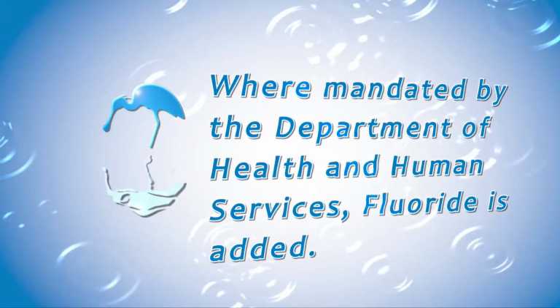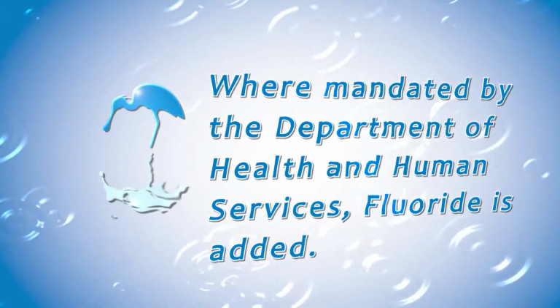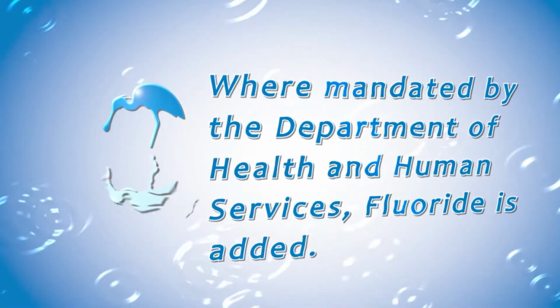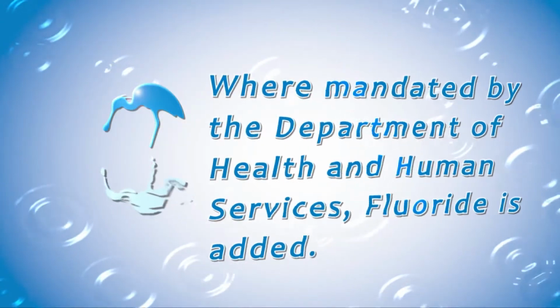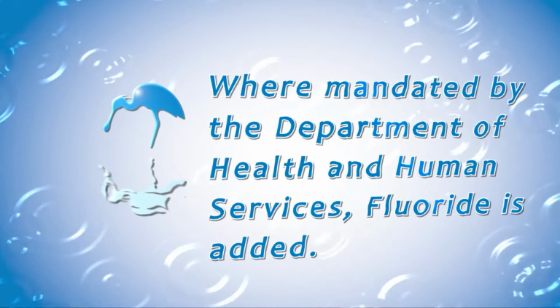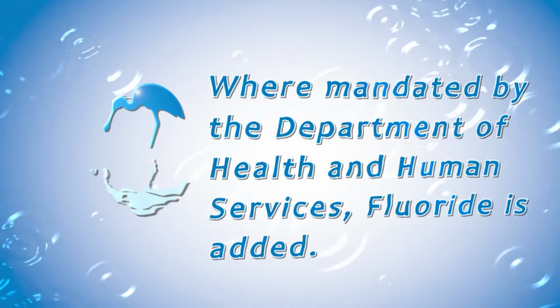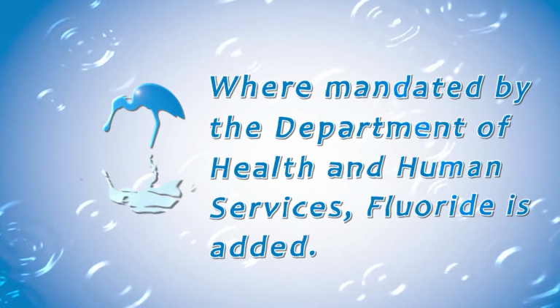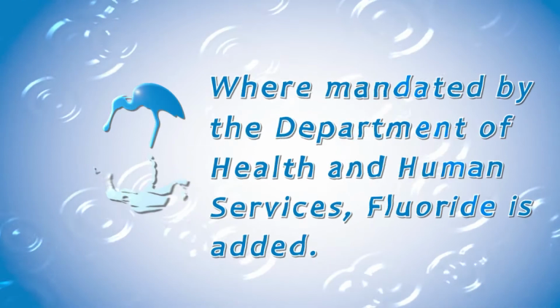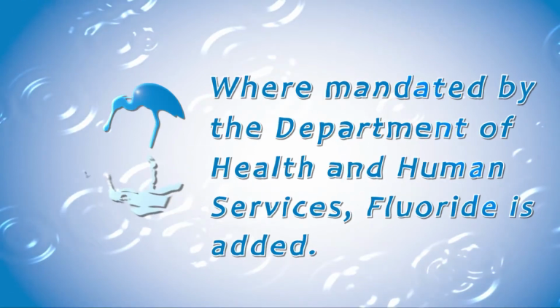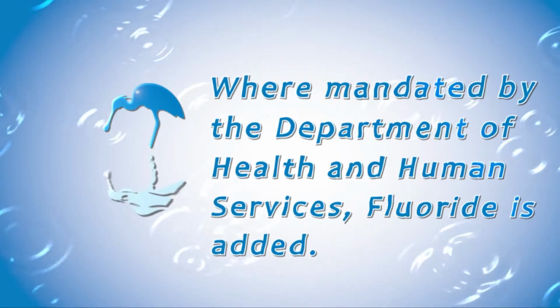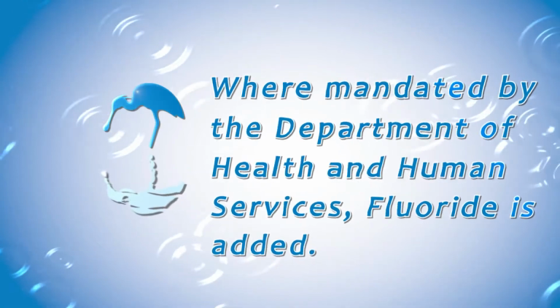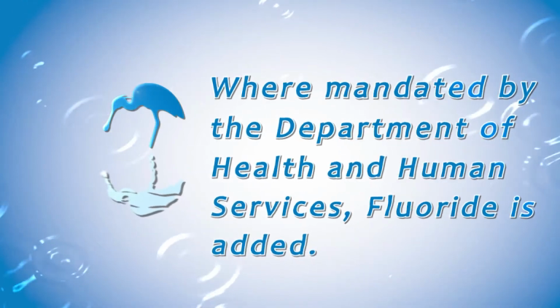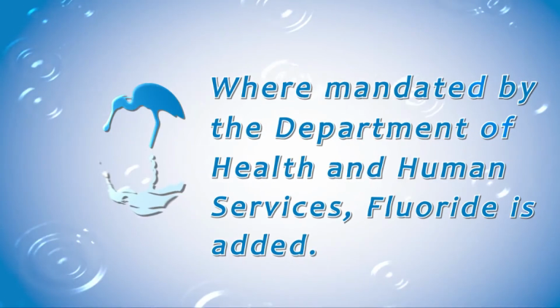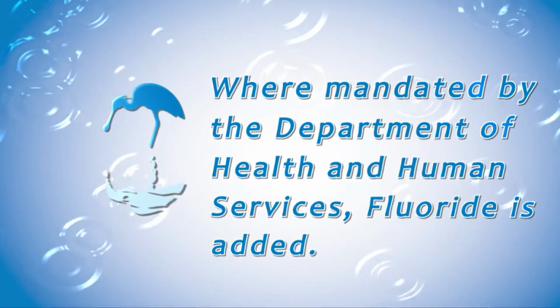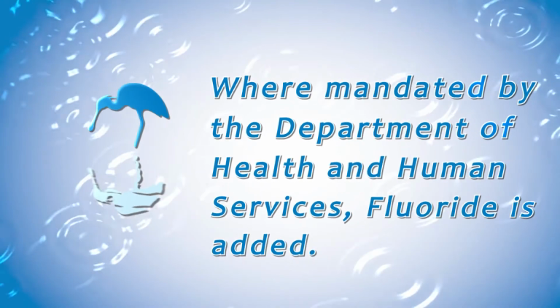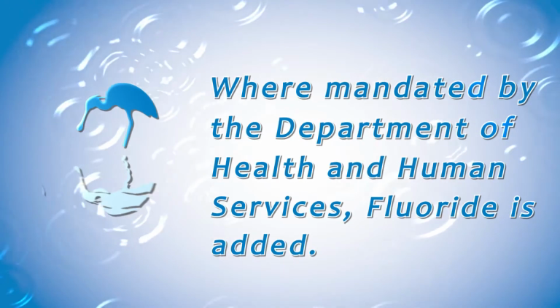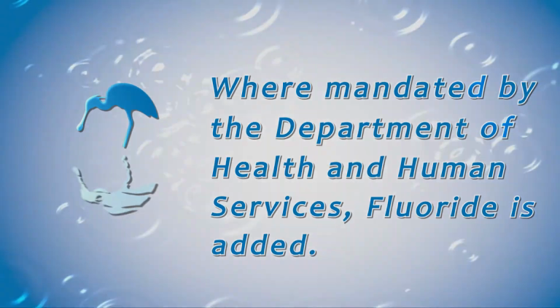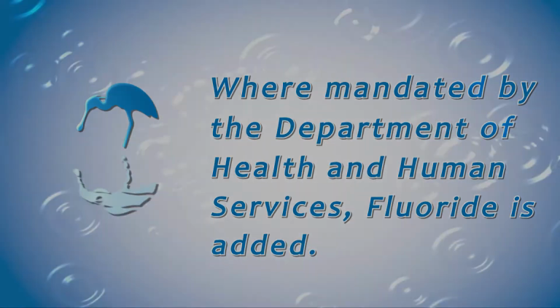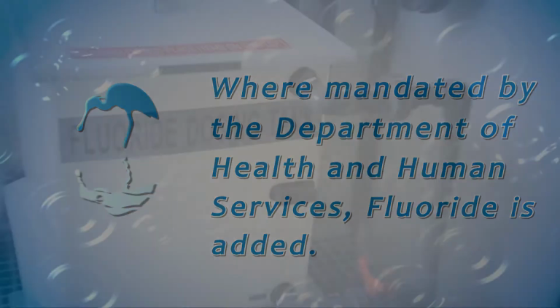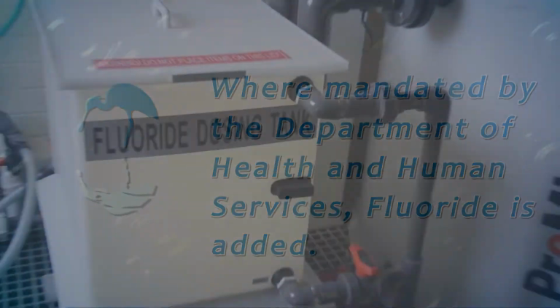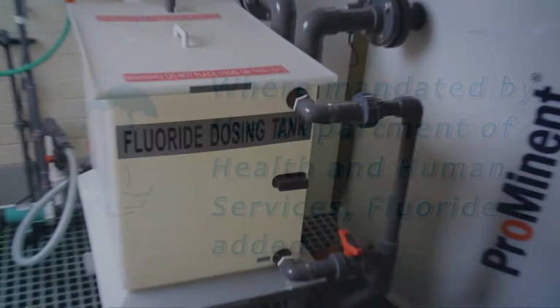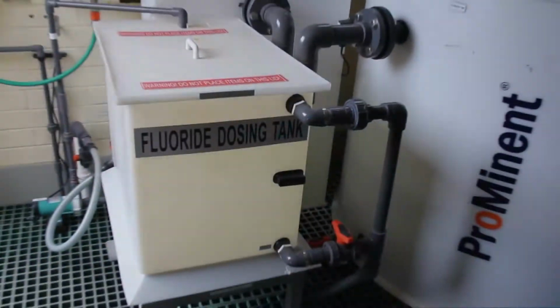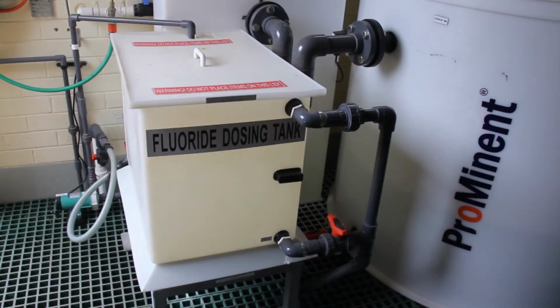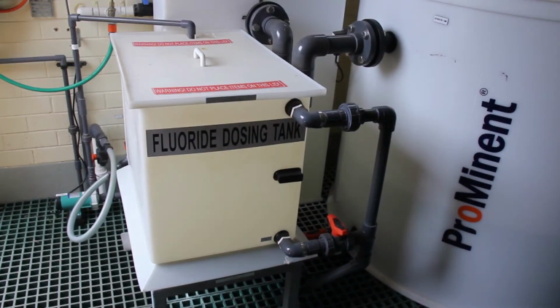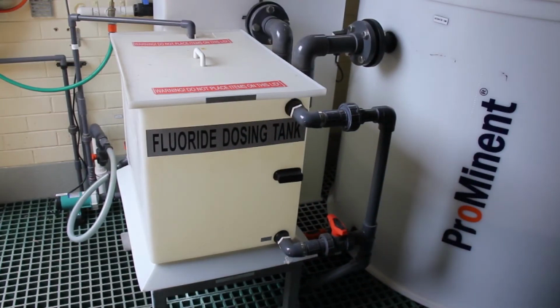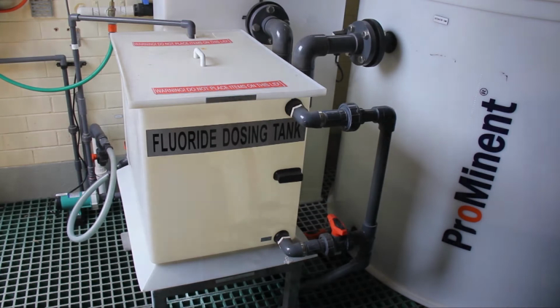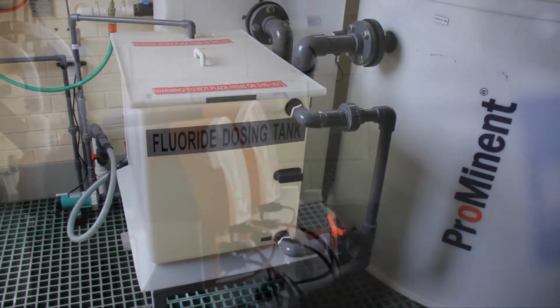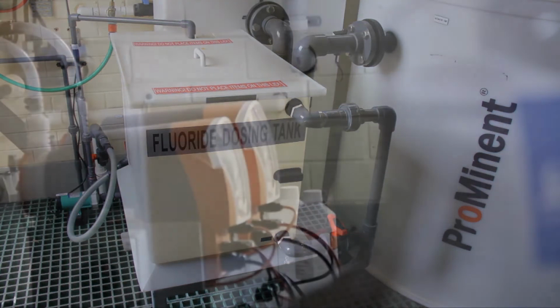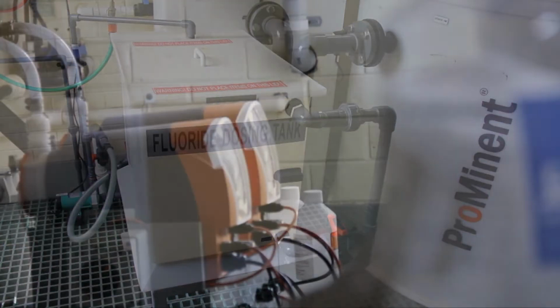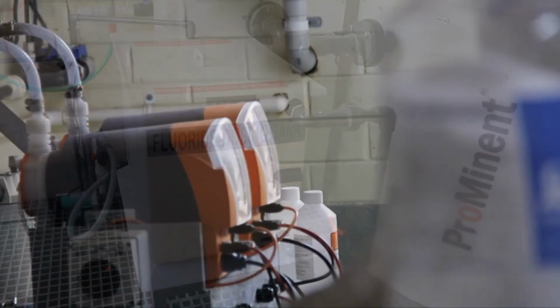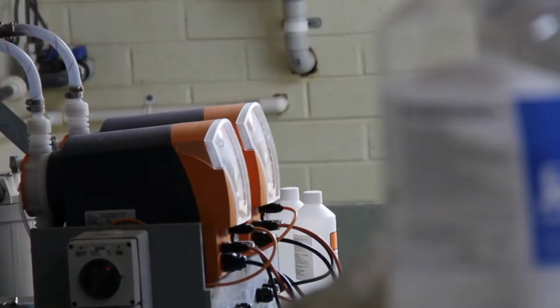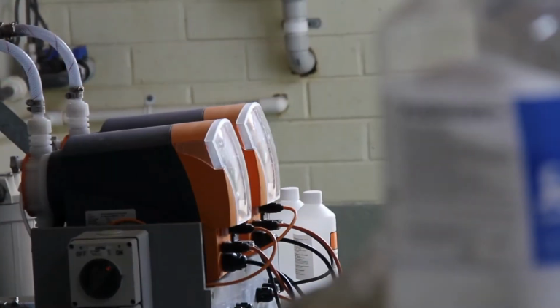After disinfection, and where mandated by the Department of Health and Human Services, Gippsland Water adds fluoride to the treated water.